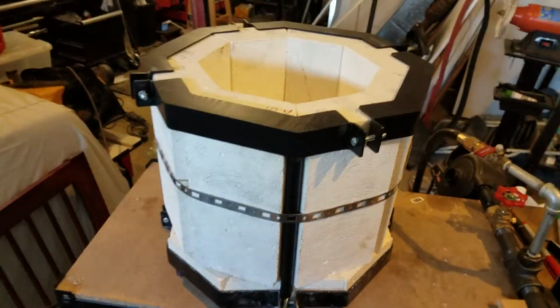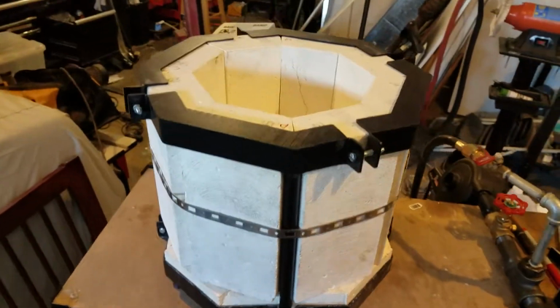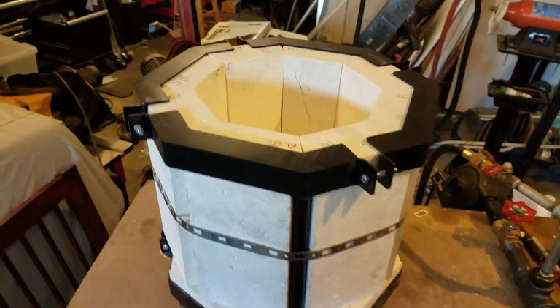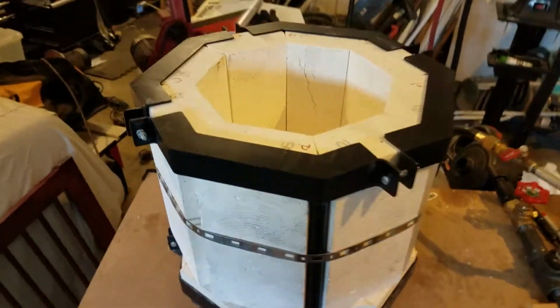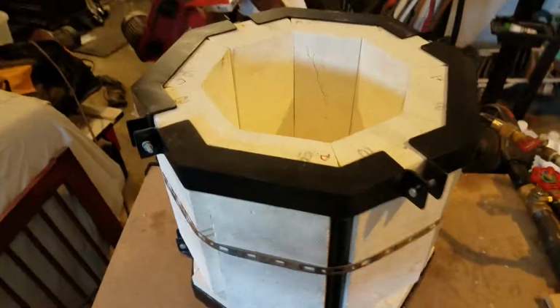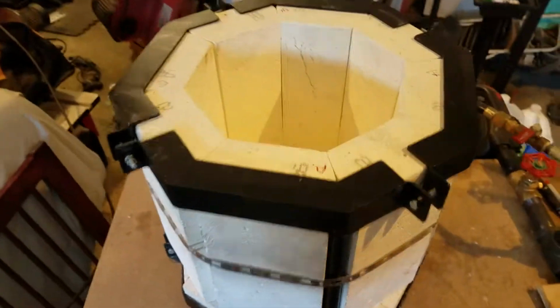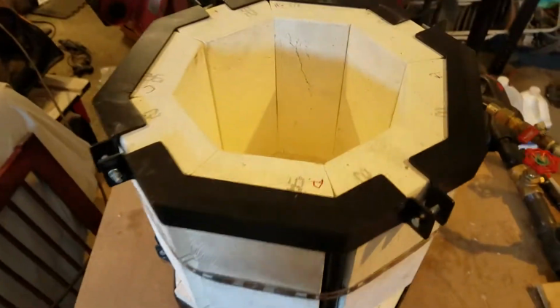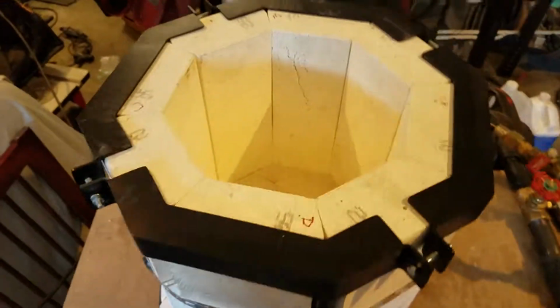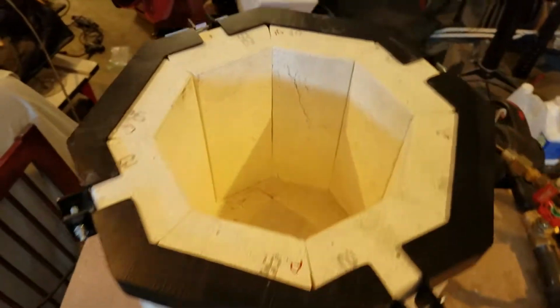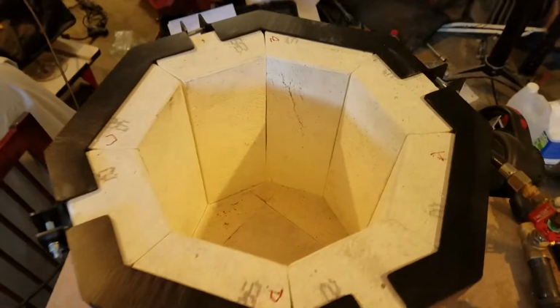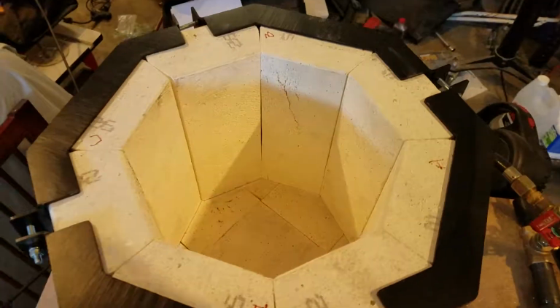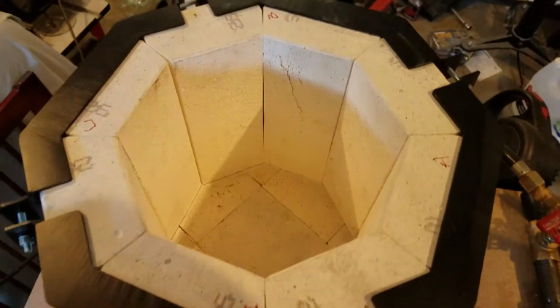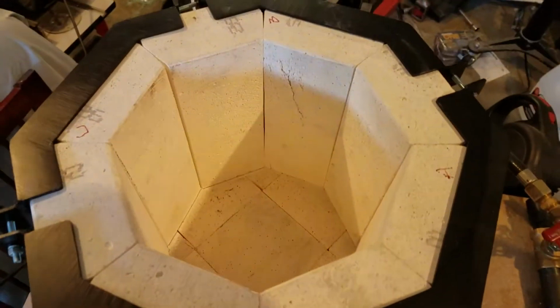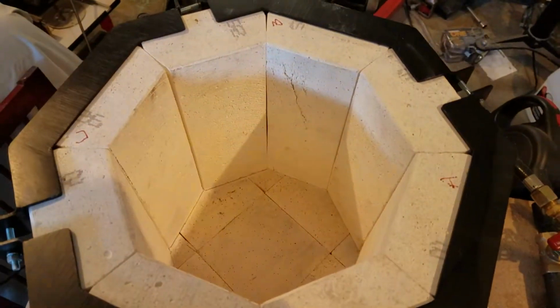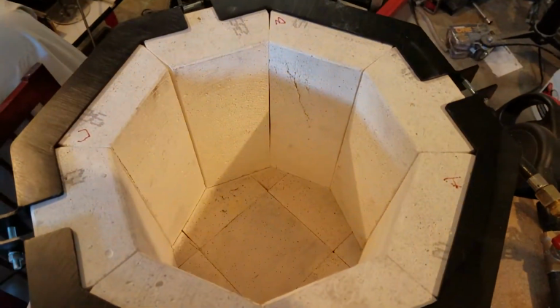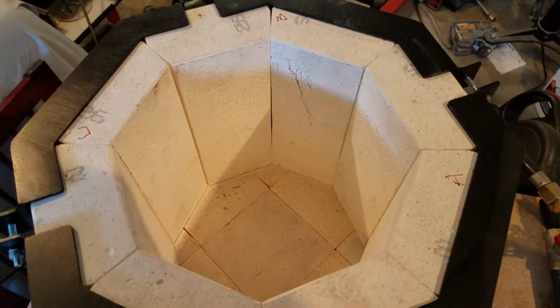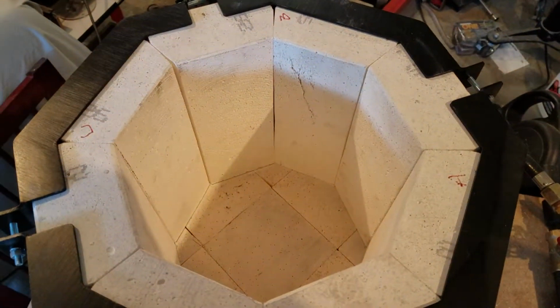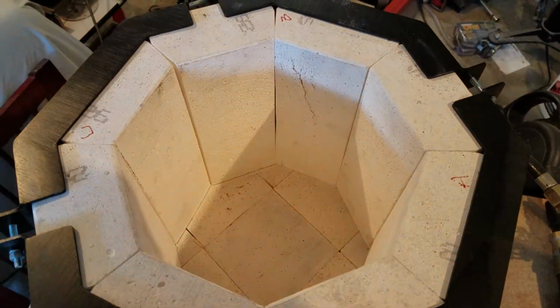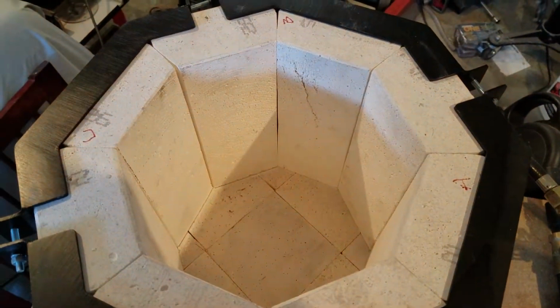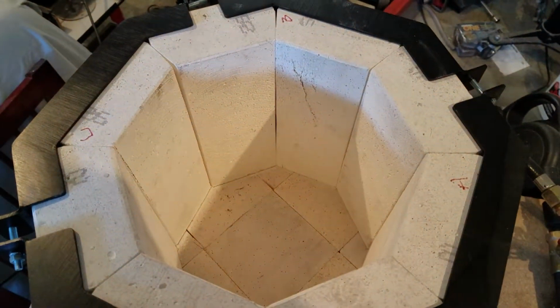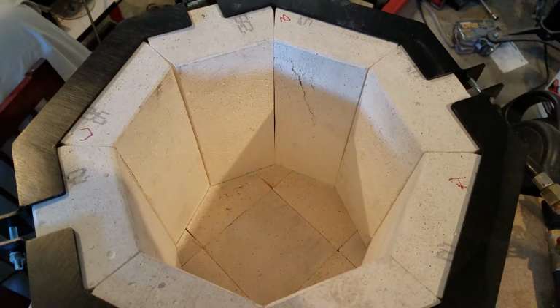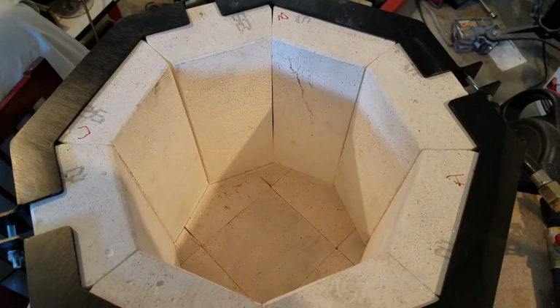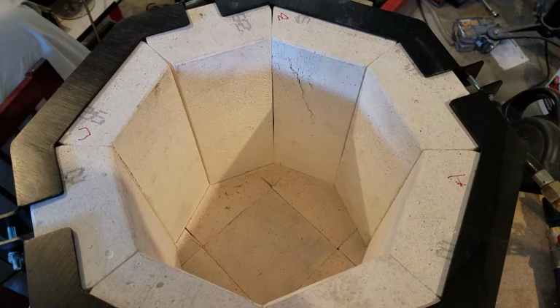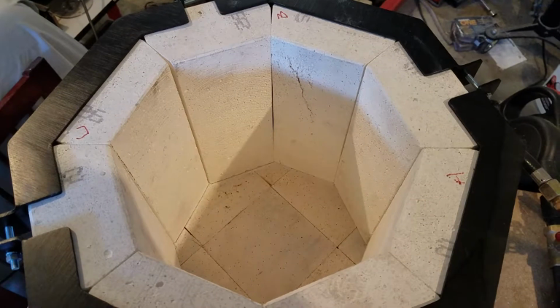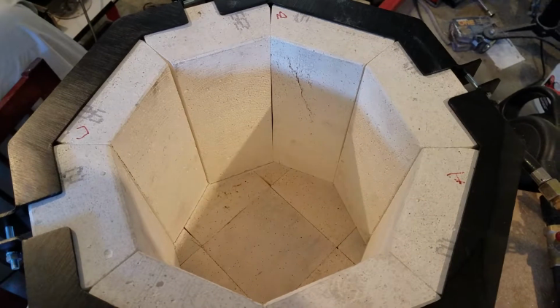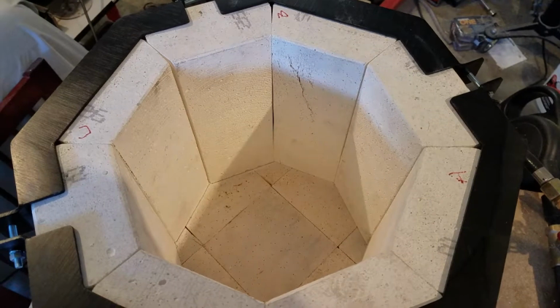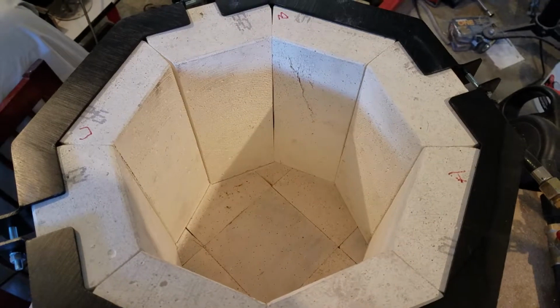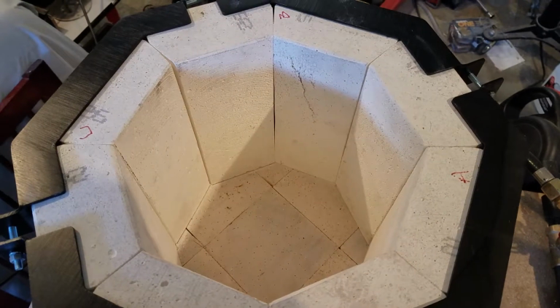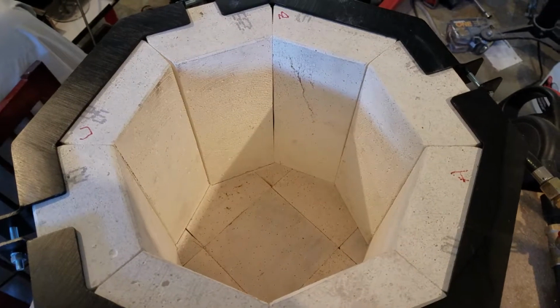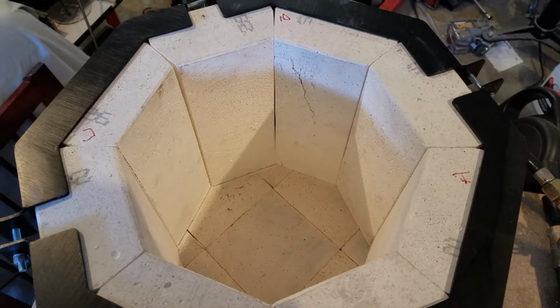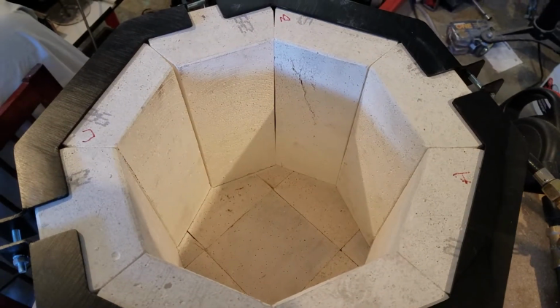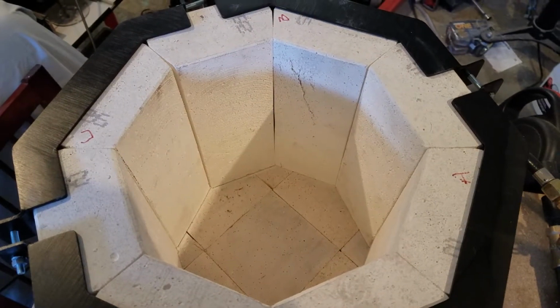I just wanted to show what it looked like before I coated the inside, and there we go.